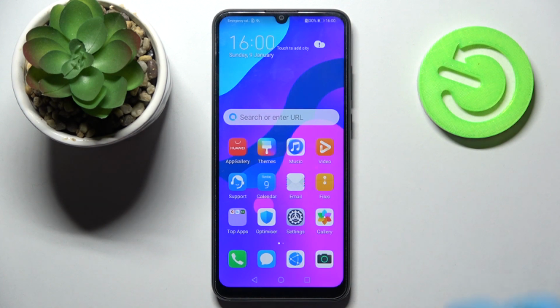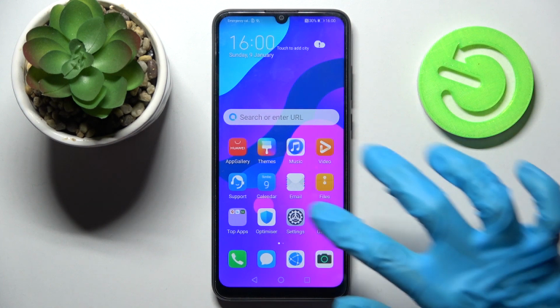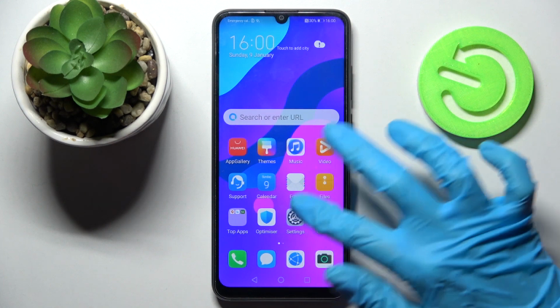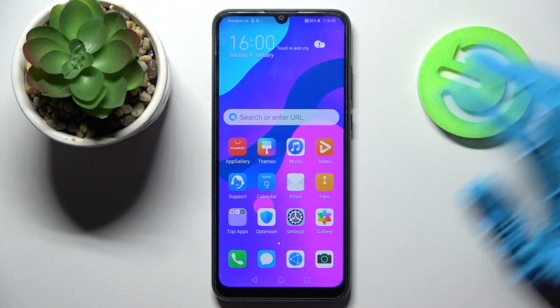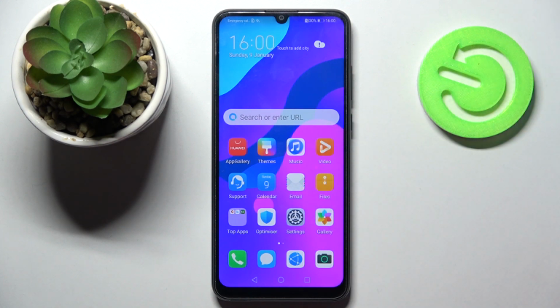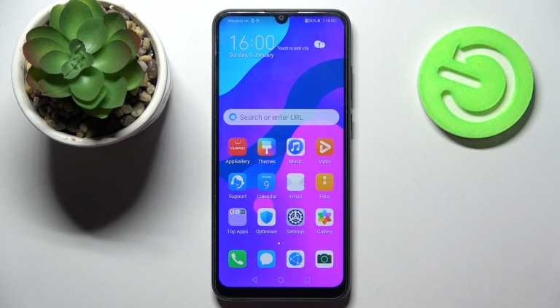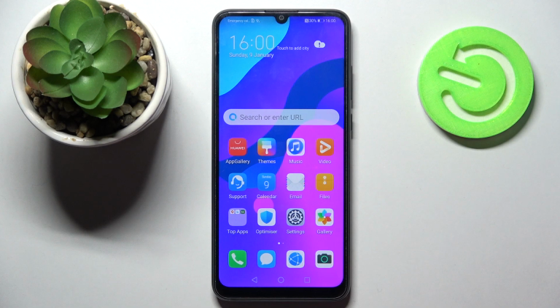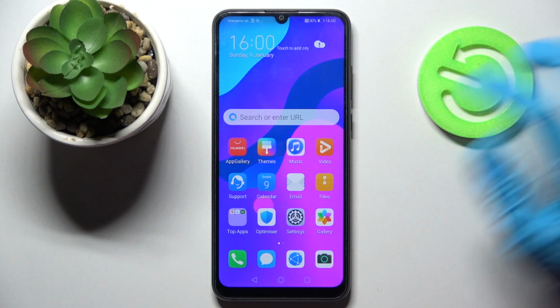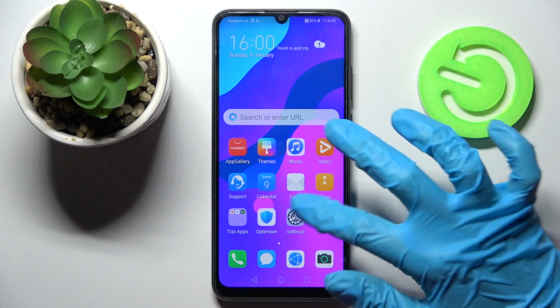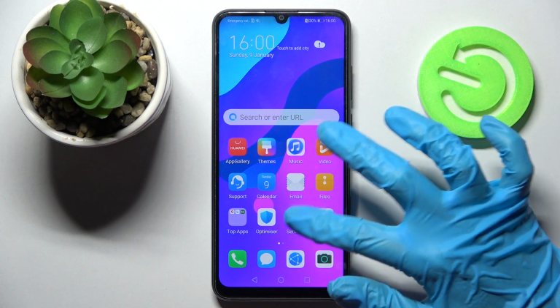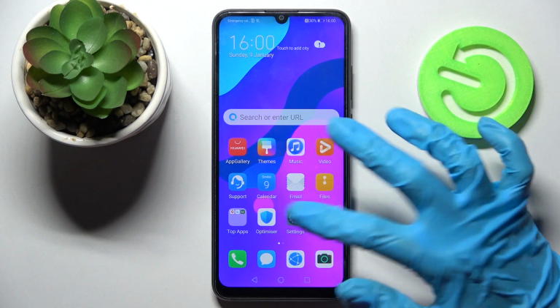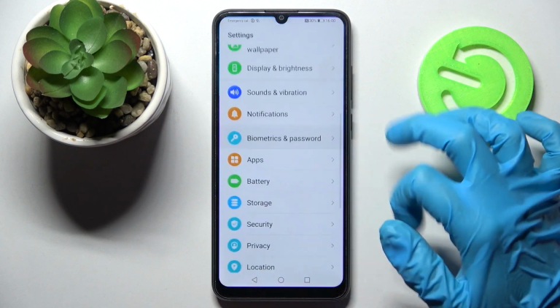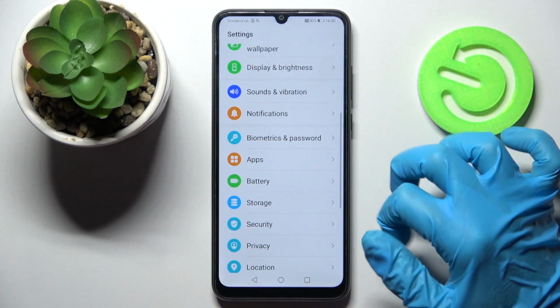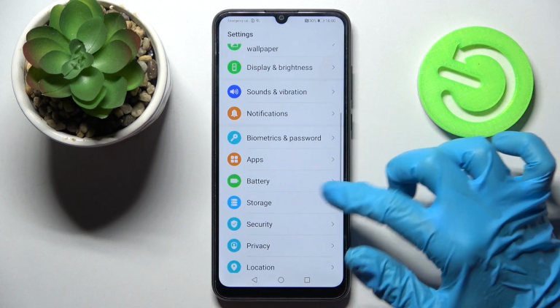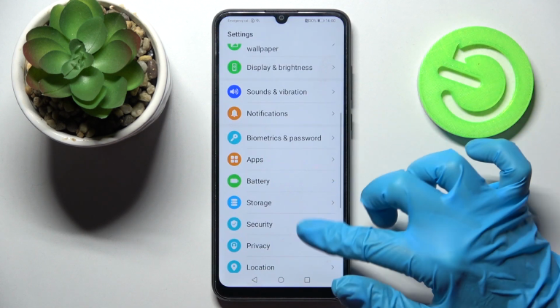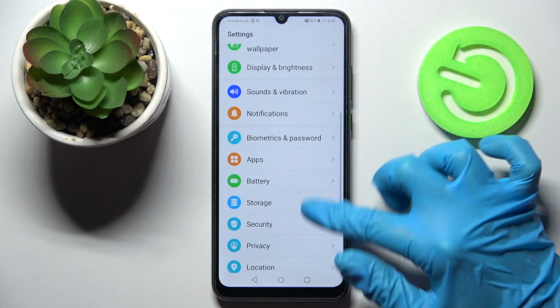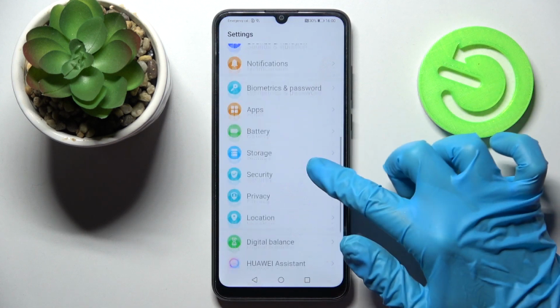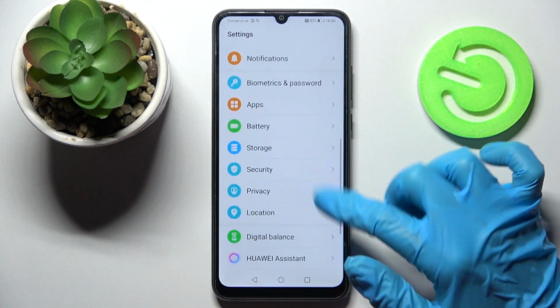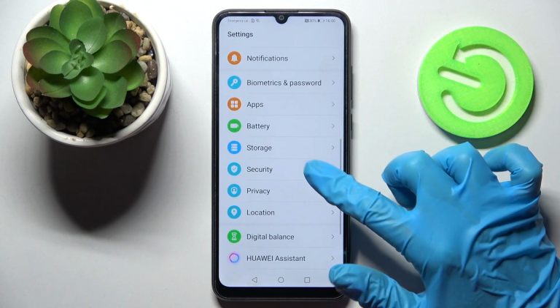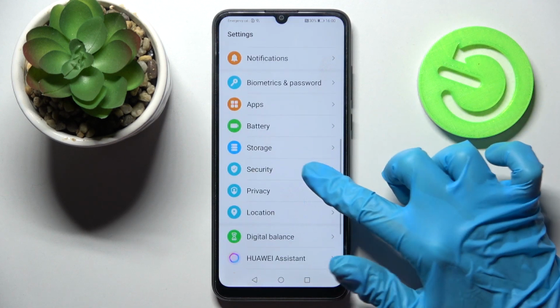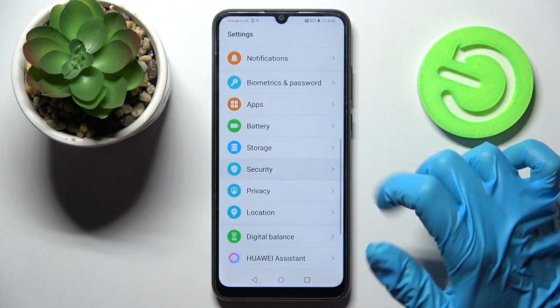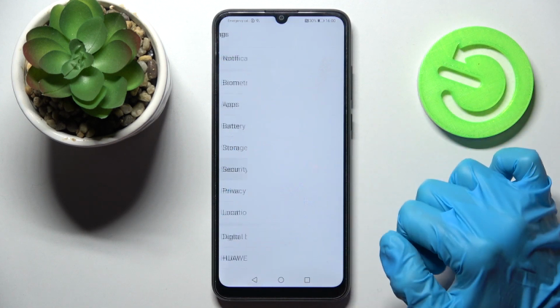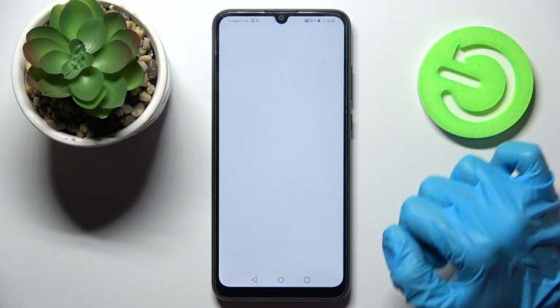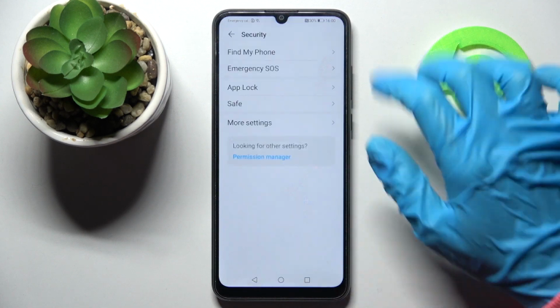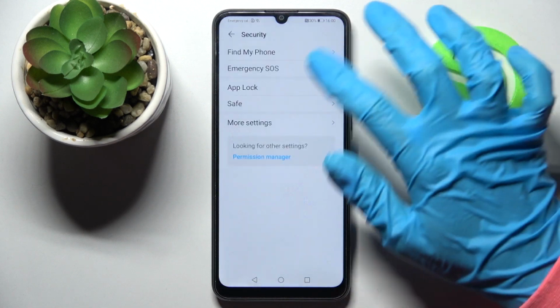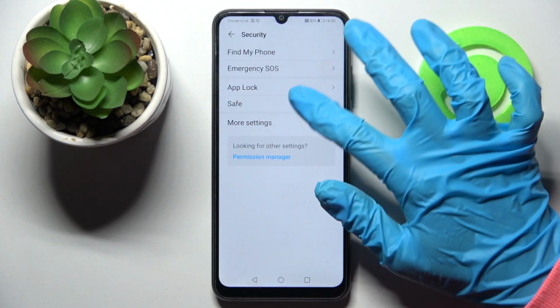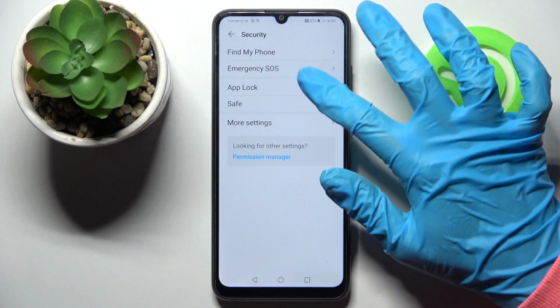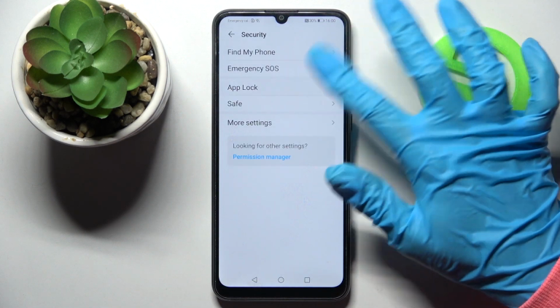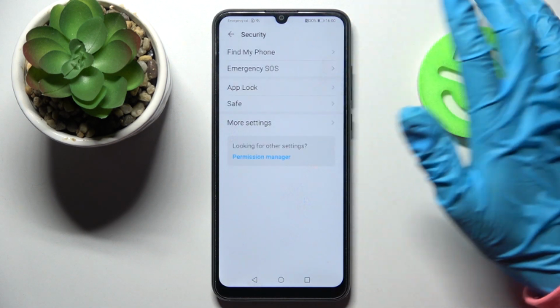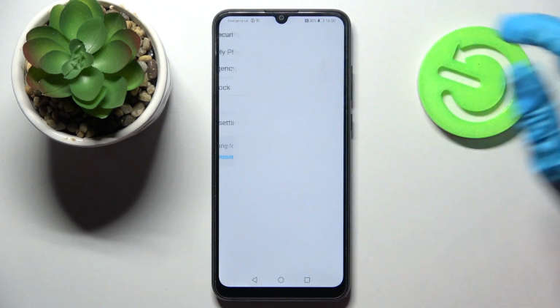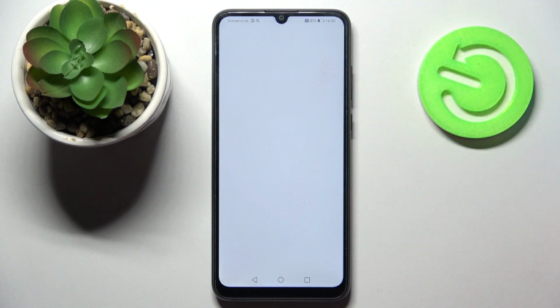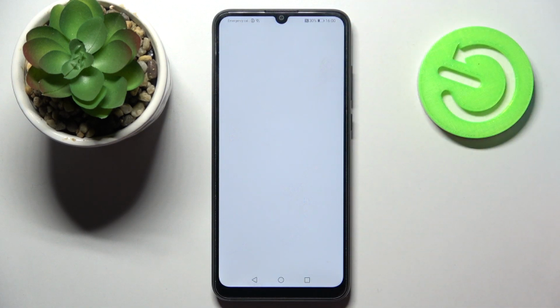Start by opening Settings. Then you need to scroll down, choose Security, and tap on AppLock.